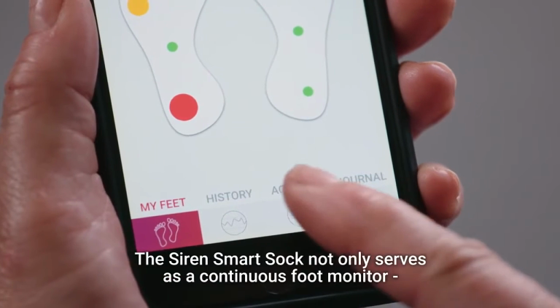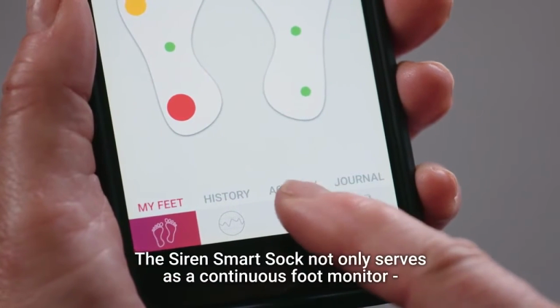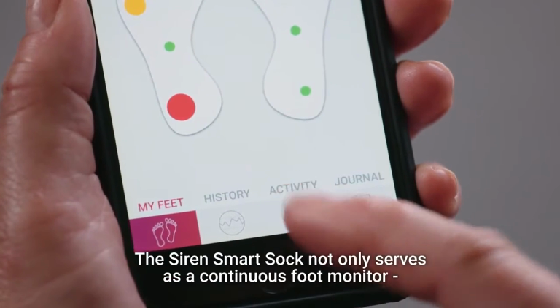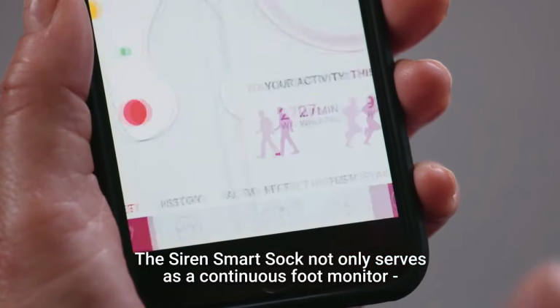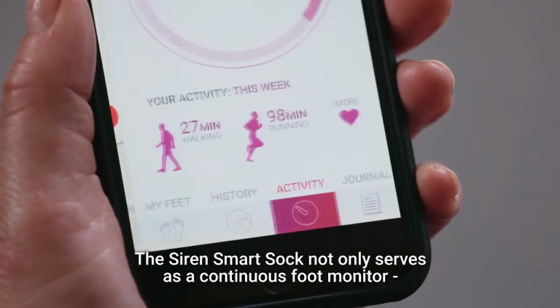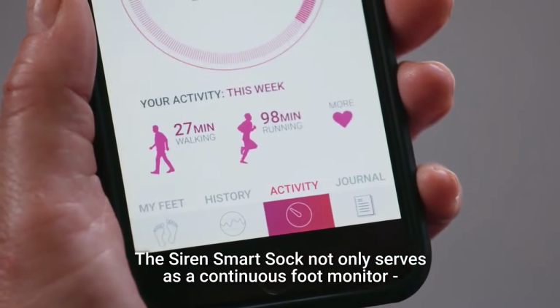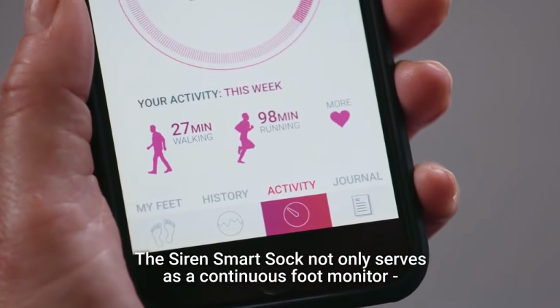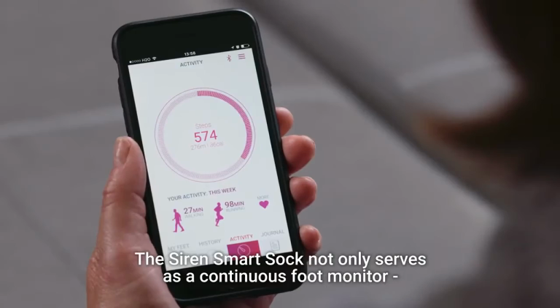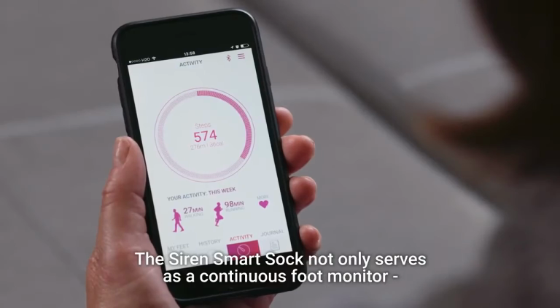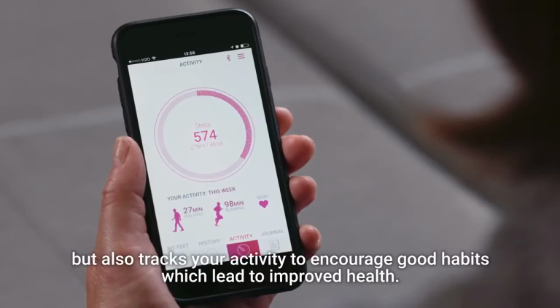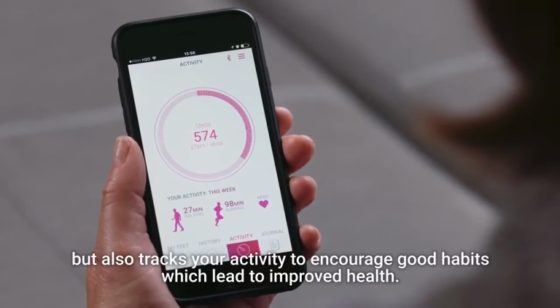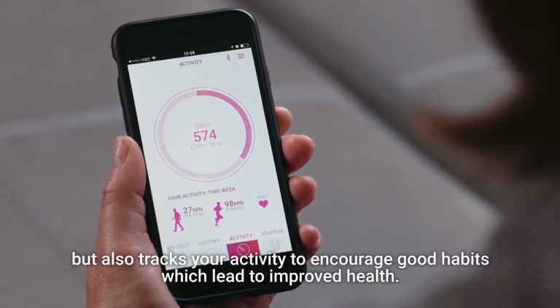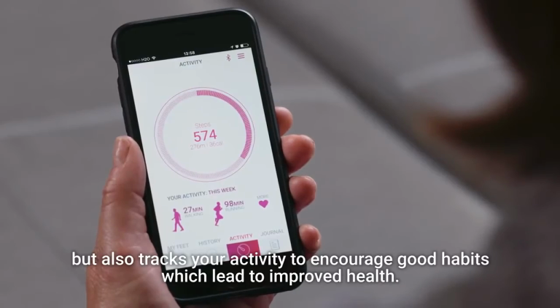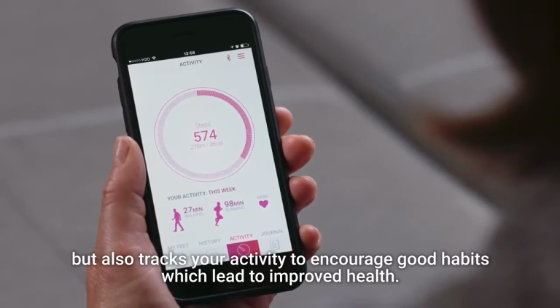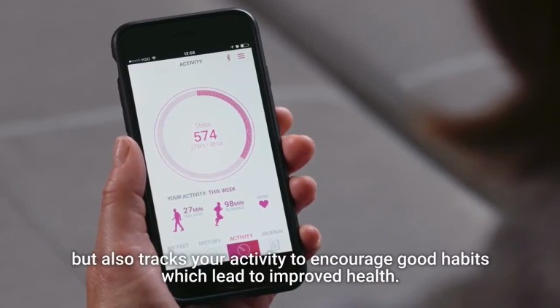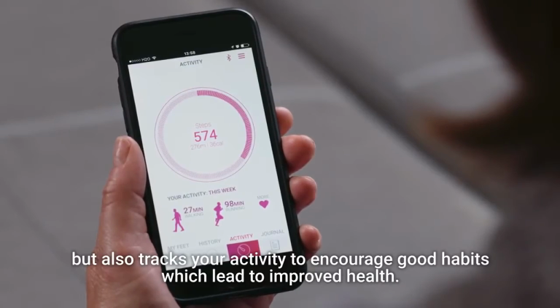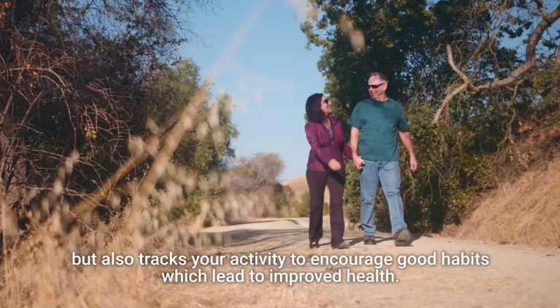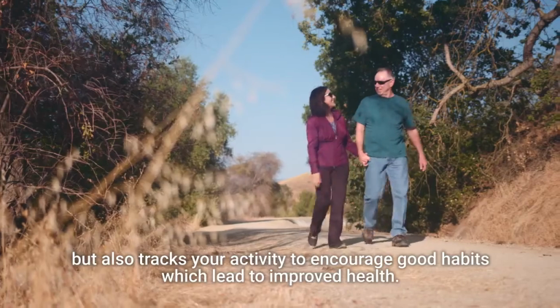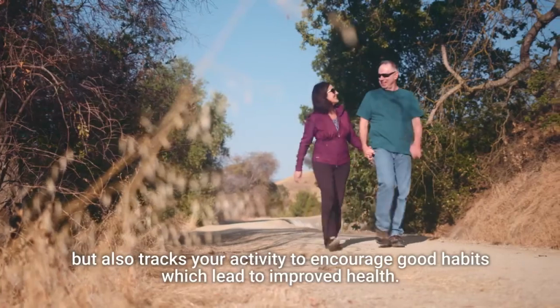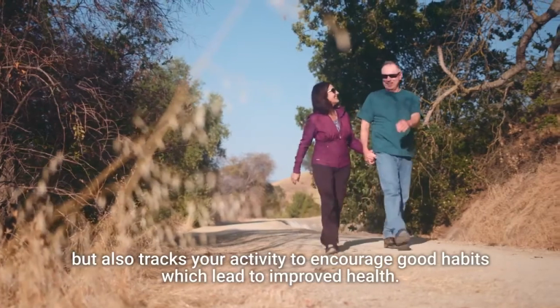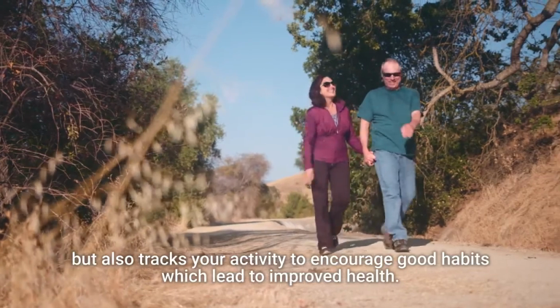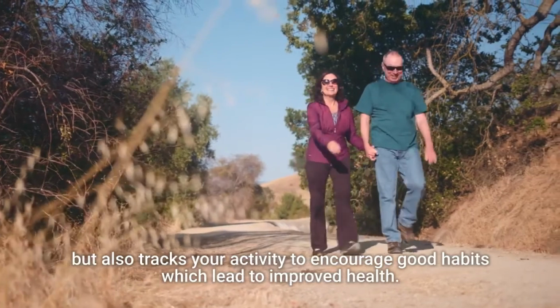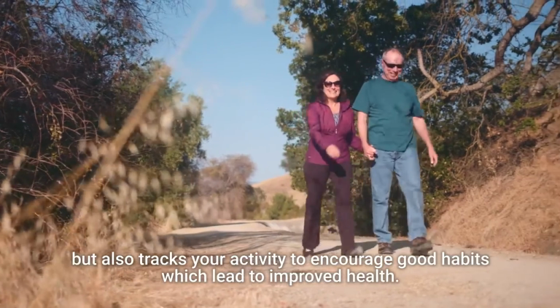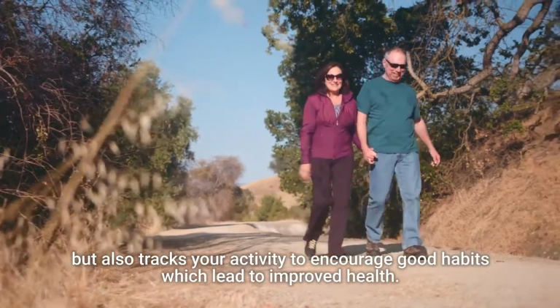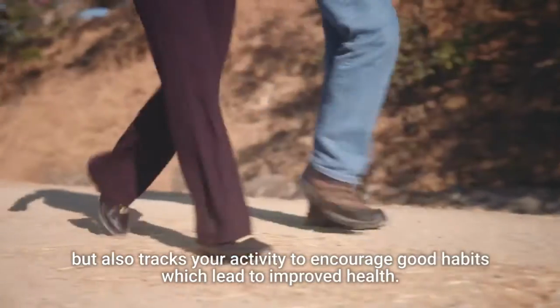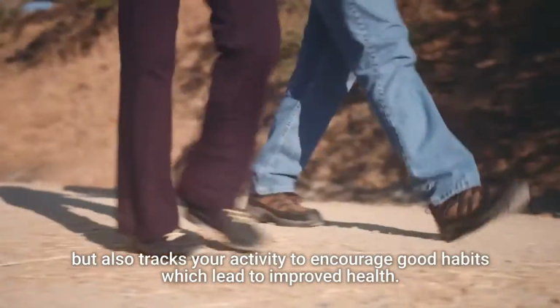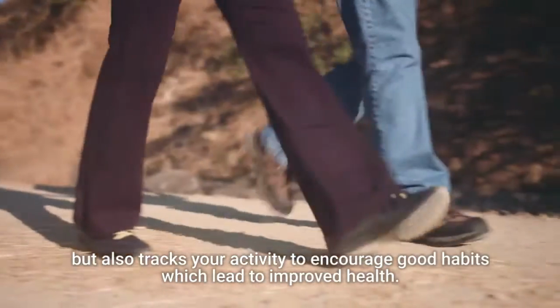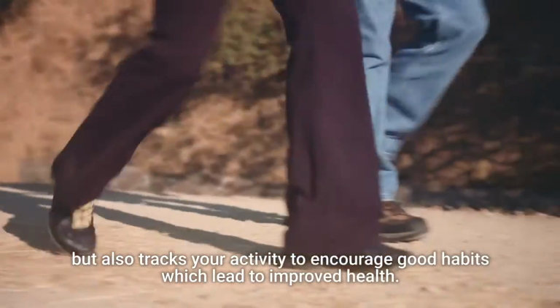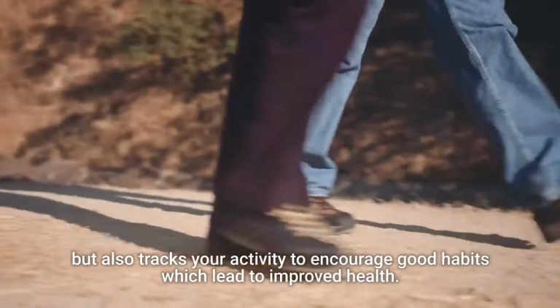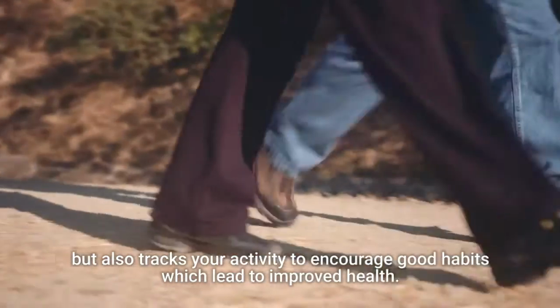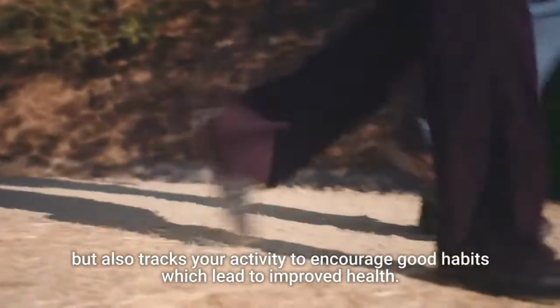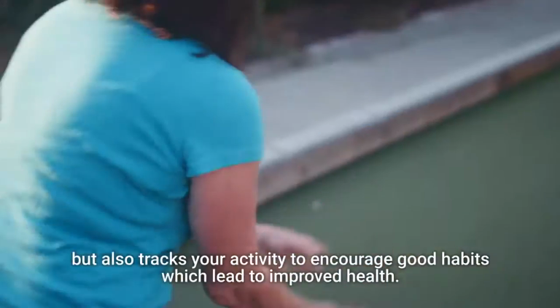The Siren Smart Sock not only serves as a continuous foot monitor, but also tracks your activity to encourage good habits which lead to improved health.